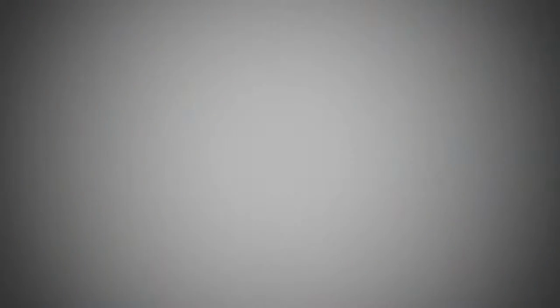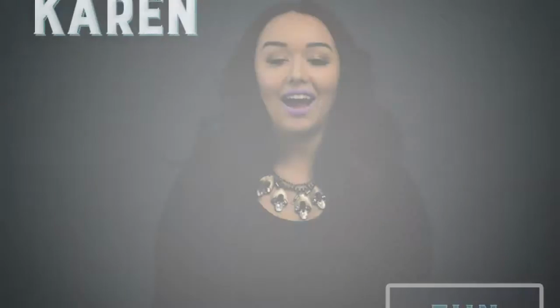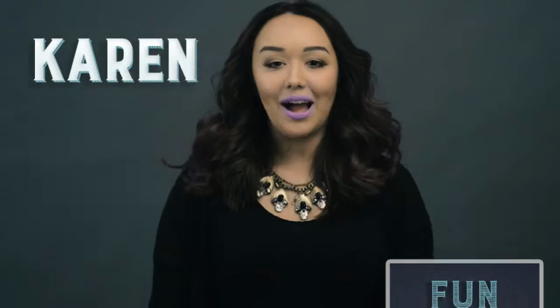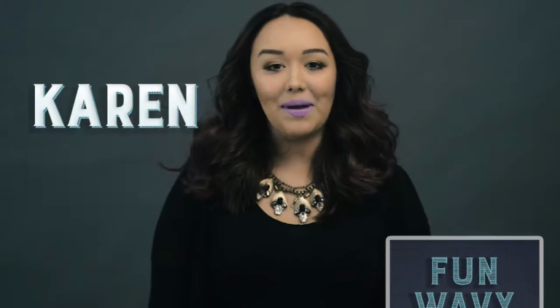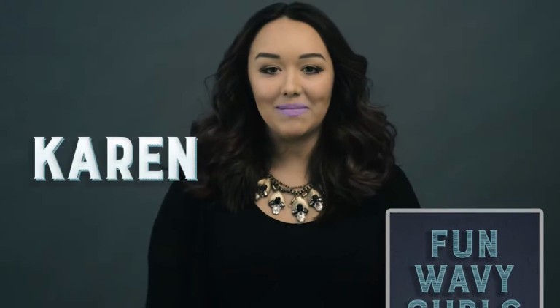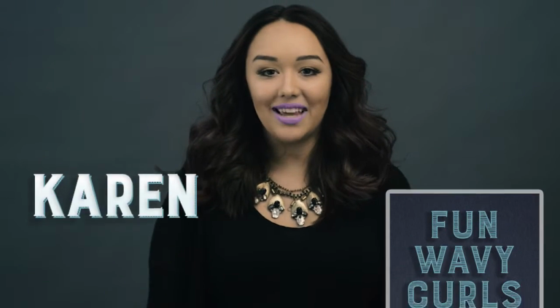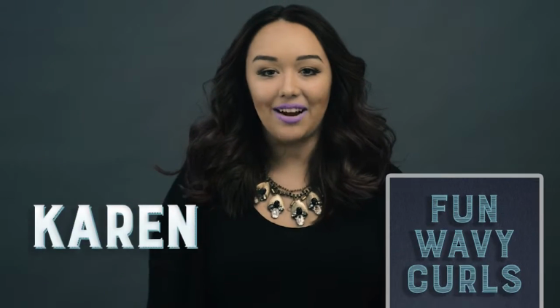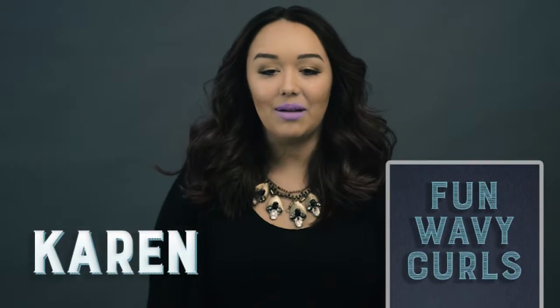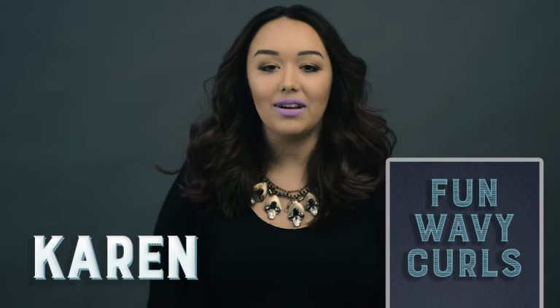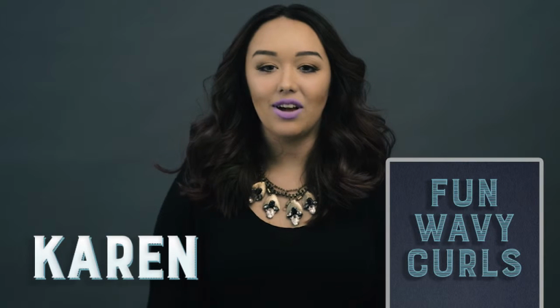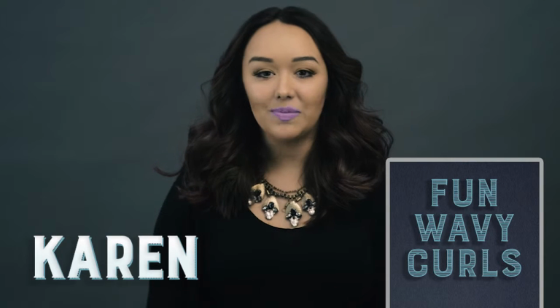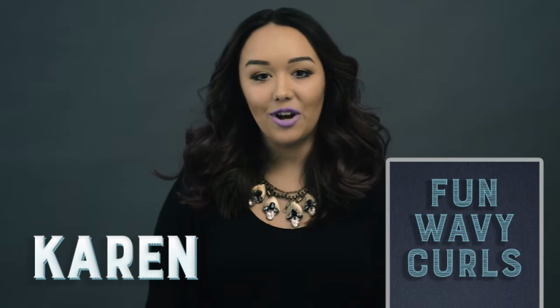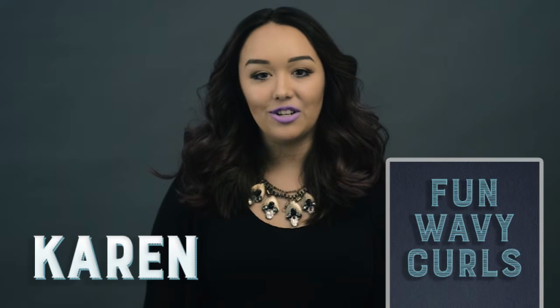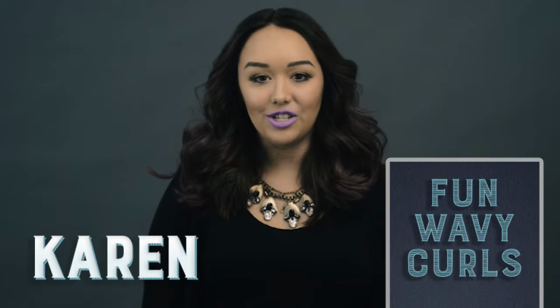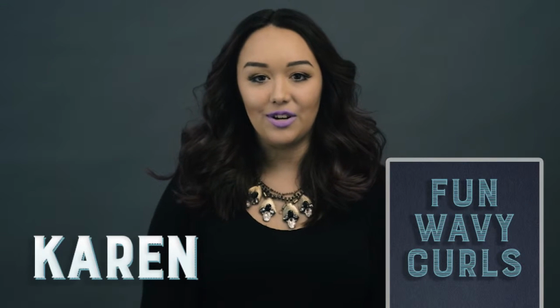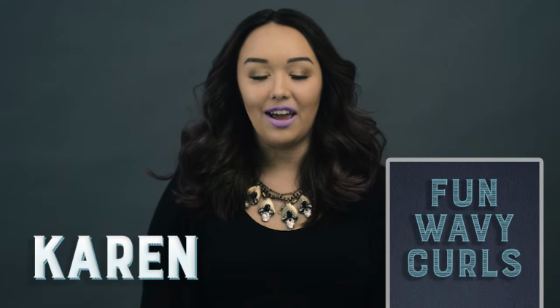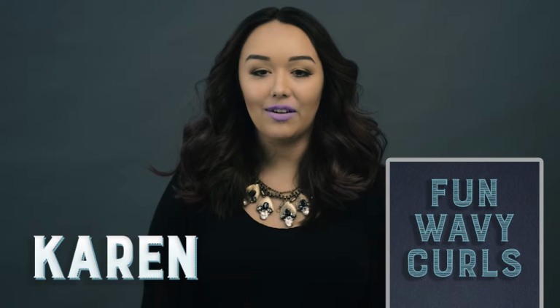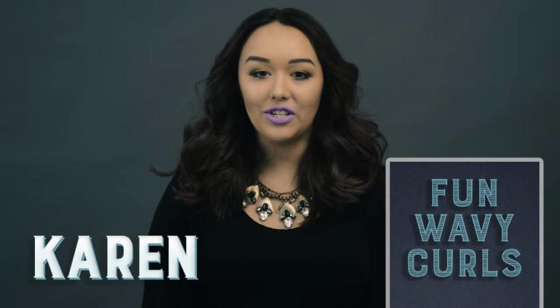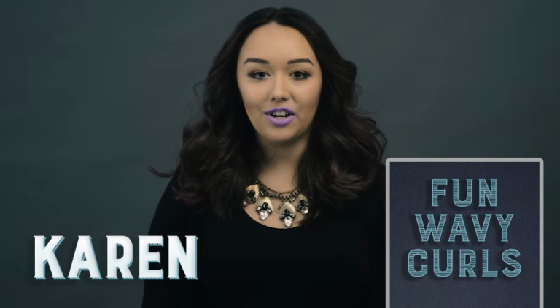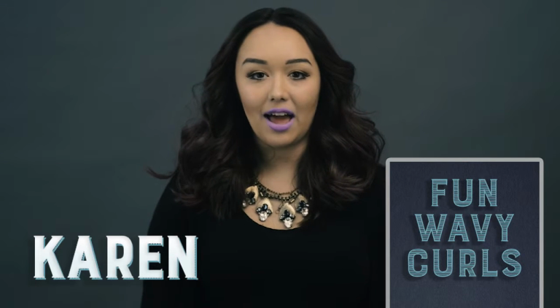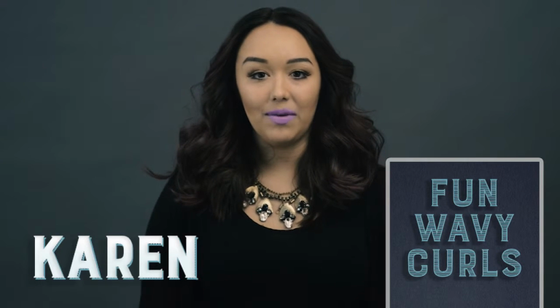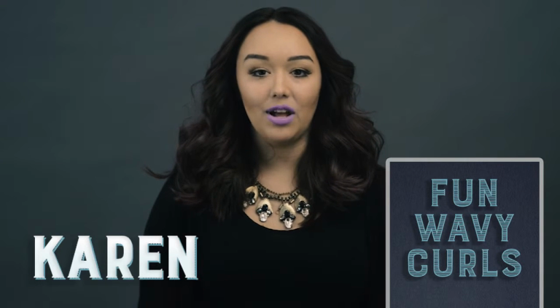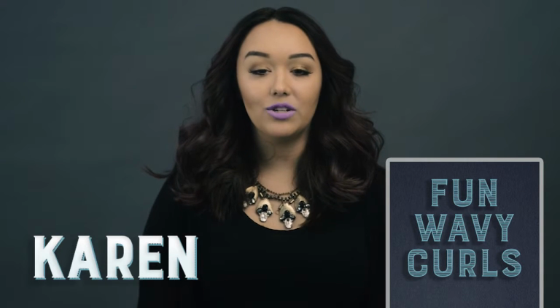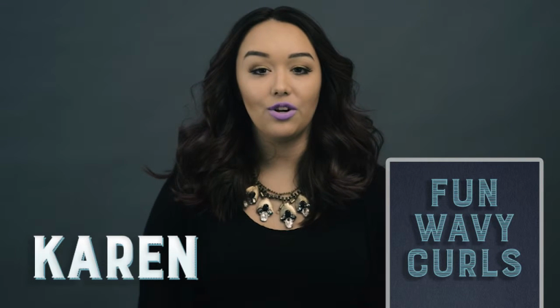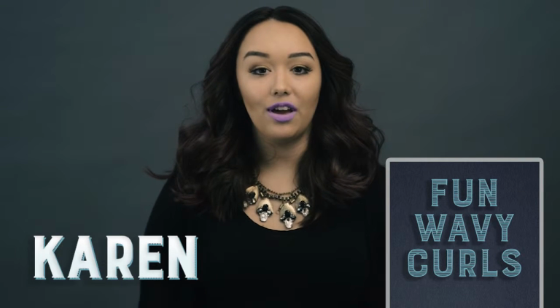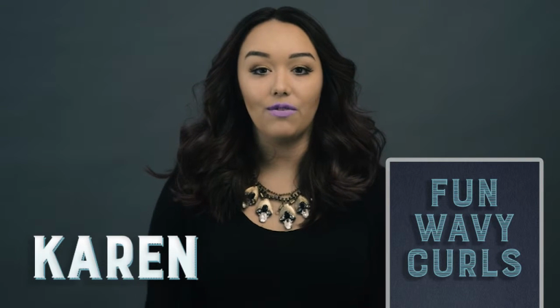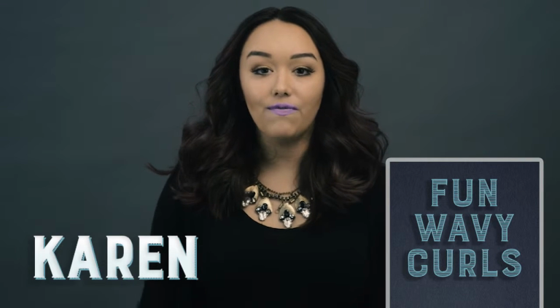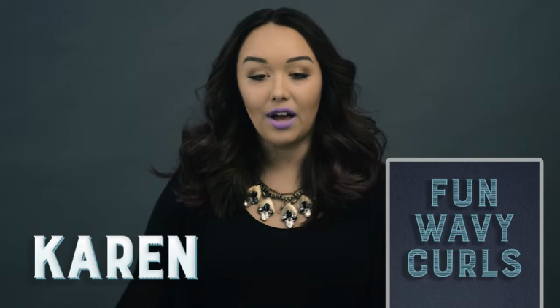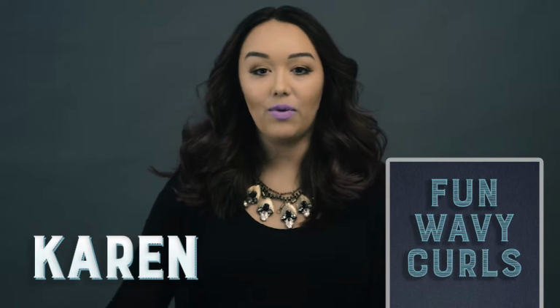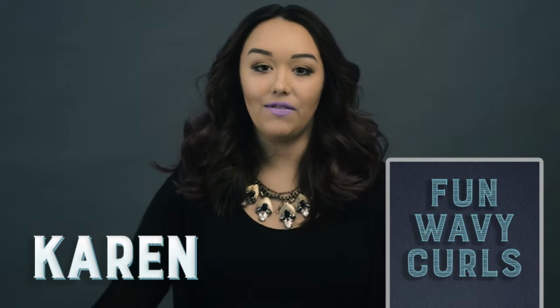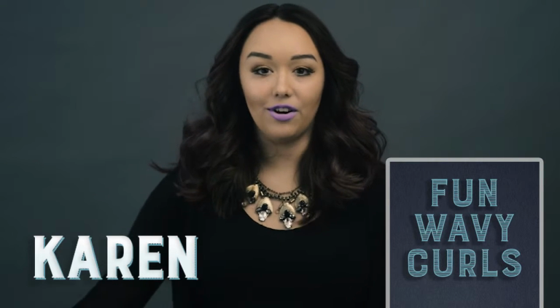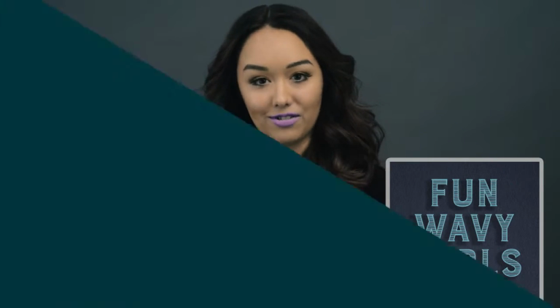Hi, my name is Karen. I'm a cosmetology student at Eric Fisher Academy and I'll be showing you how to do fun wavy curls.